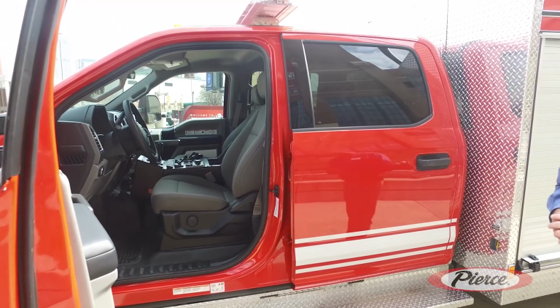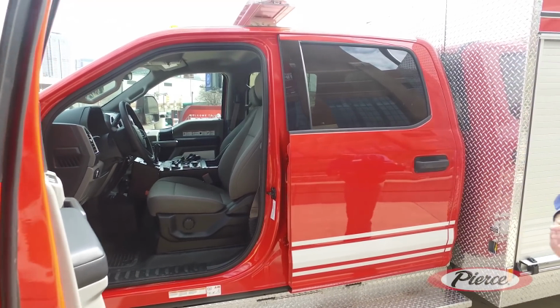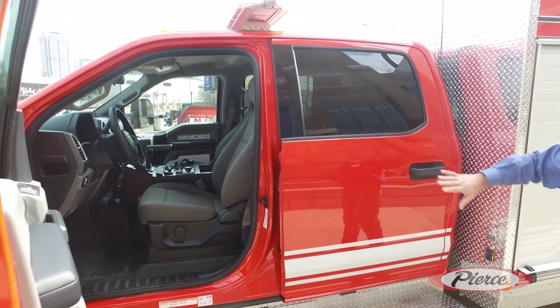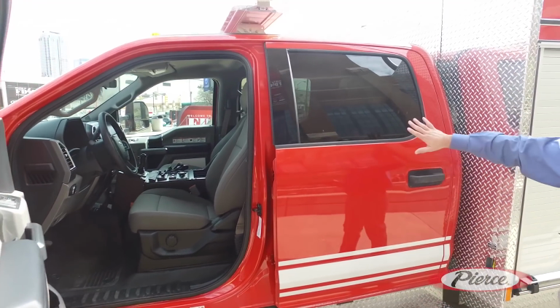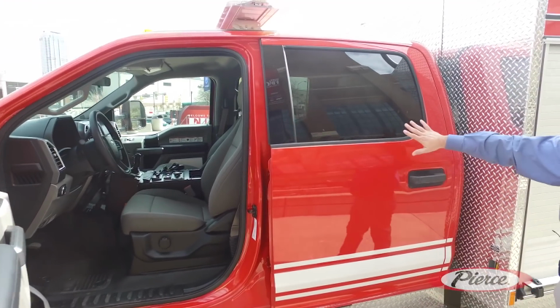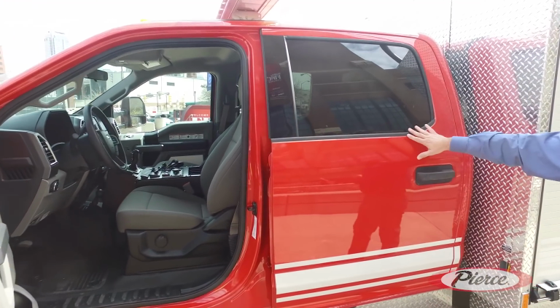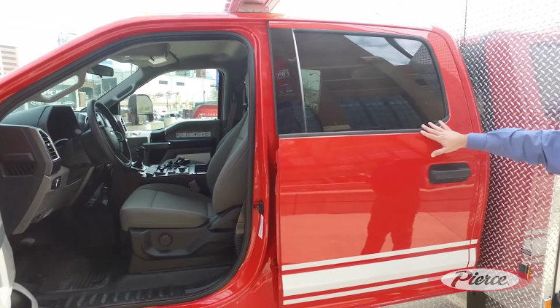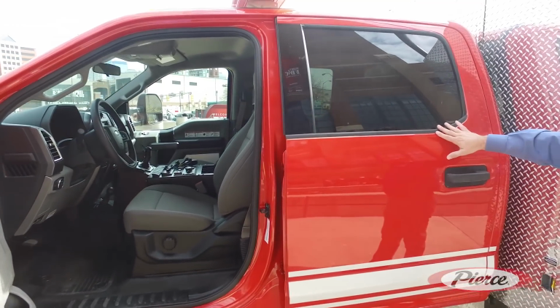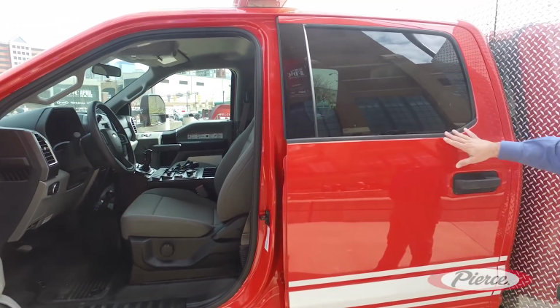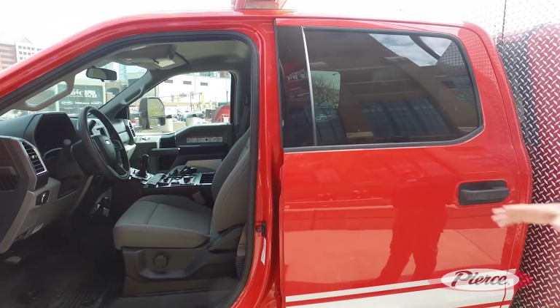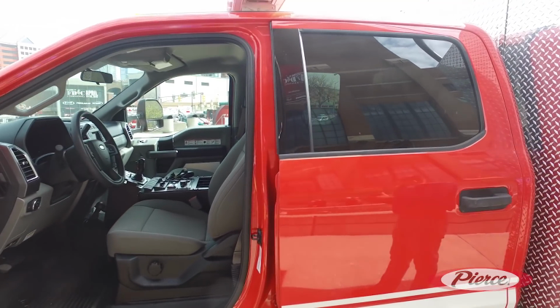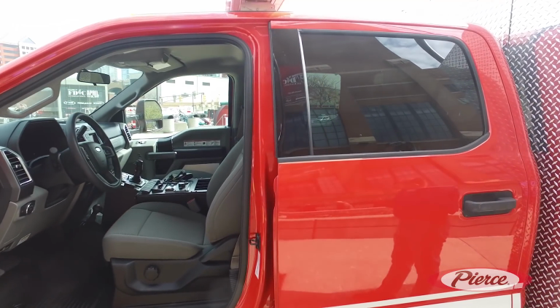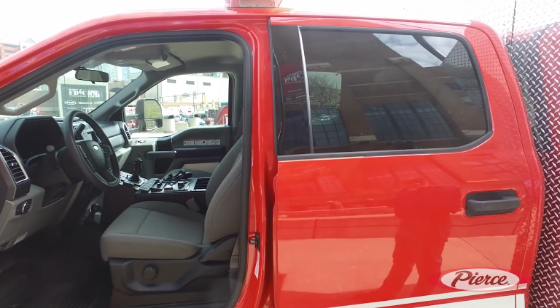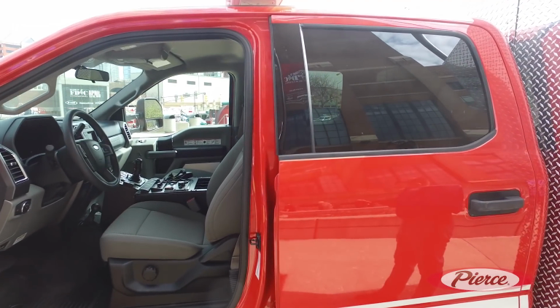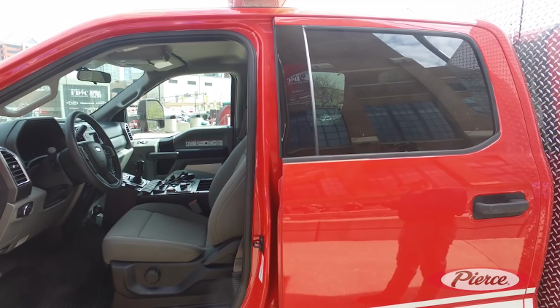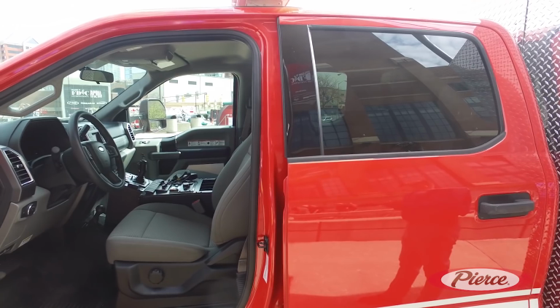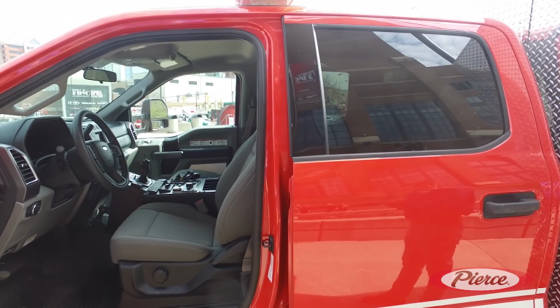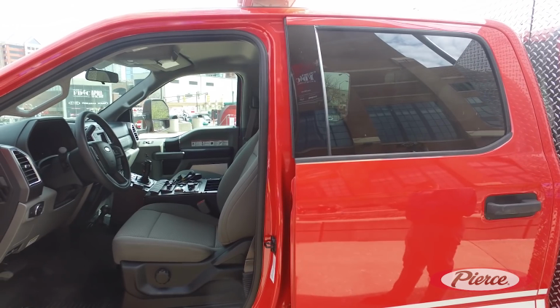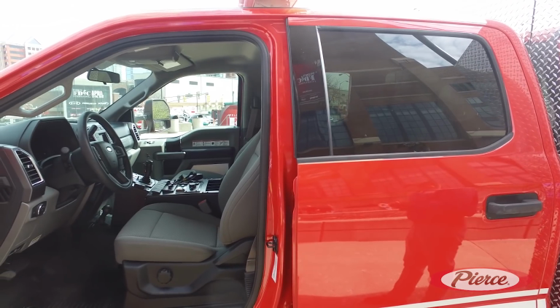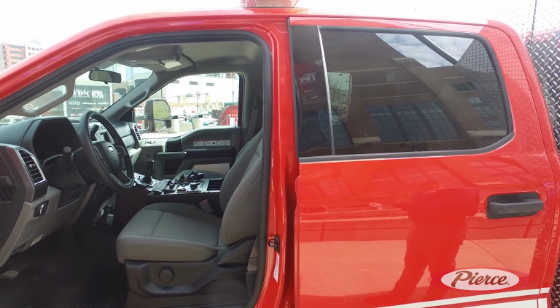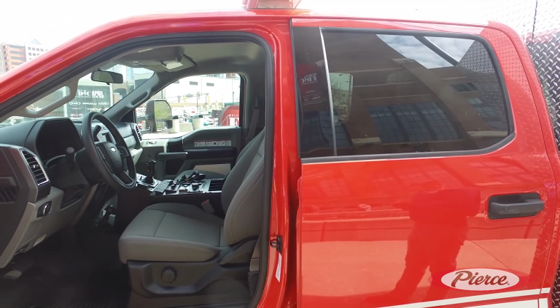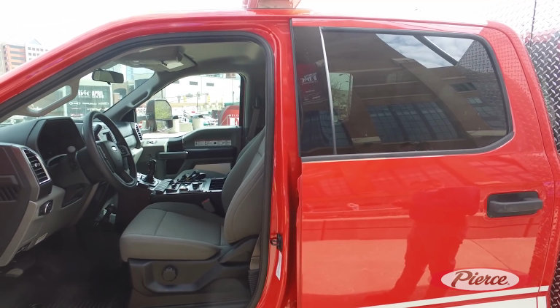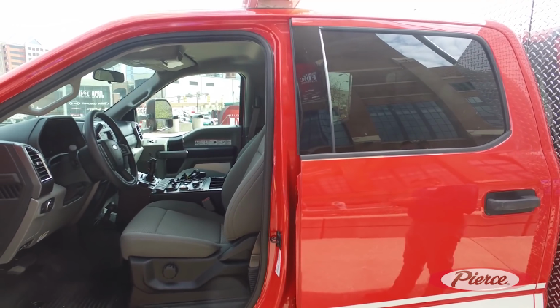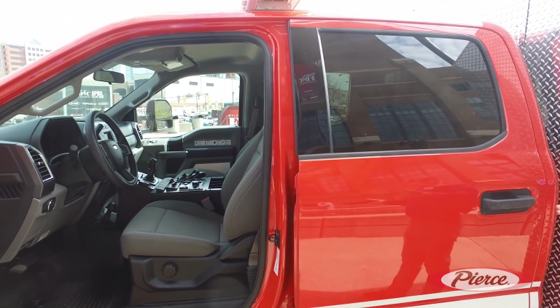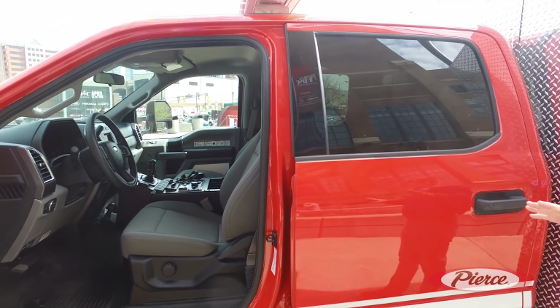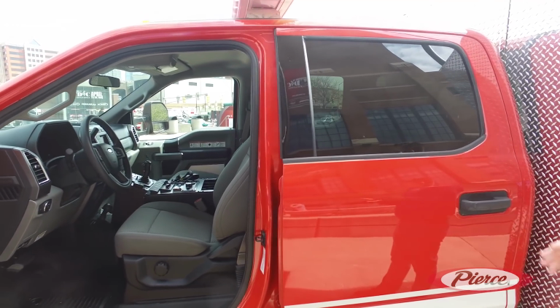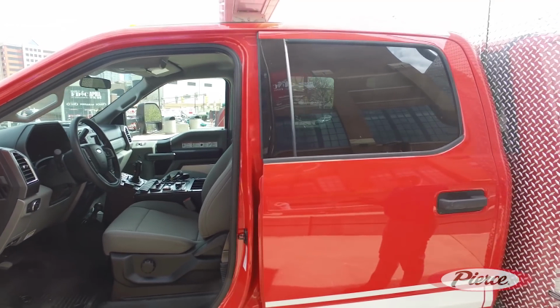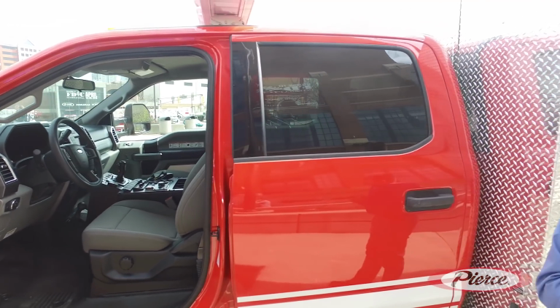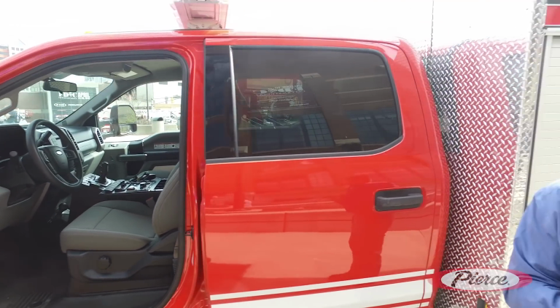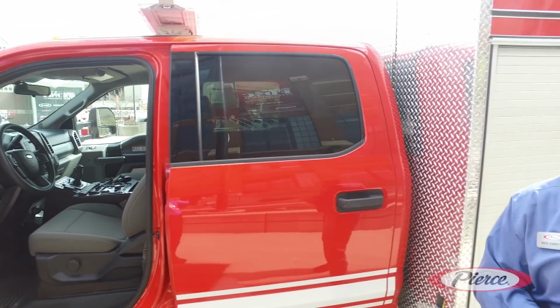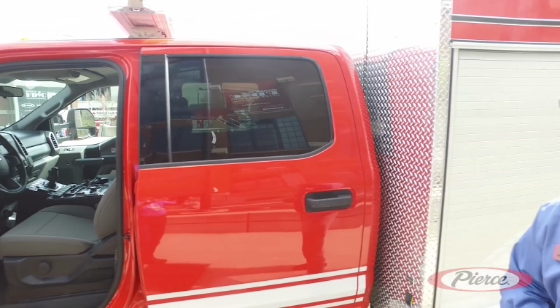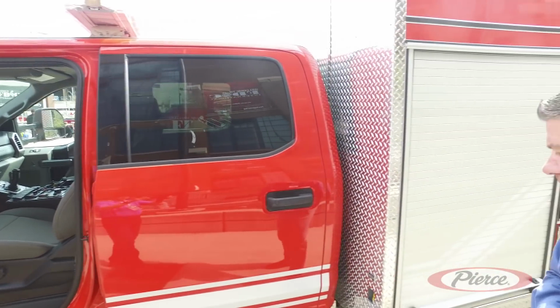We've got a full crew cab with up to five seating capacity. Versatility is the key with this vehicle.